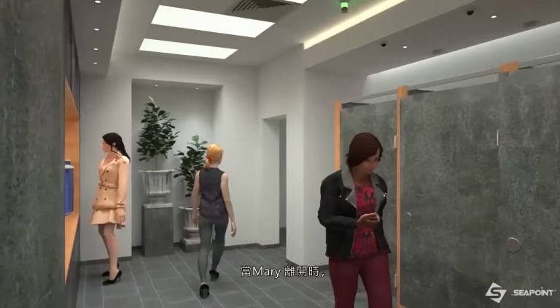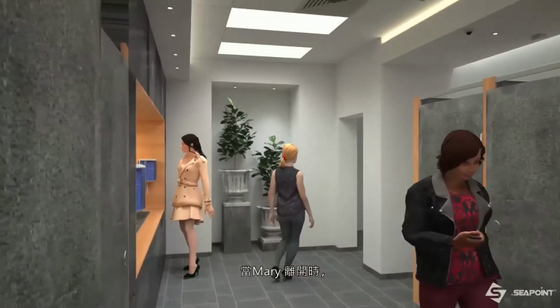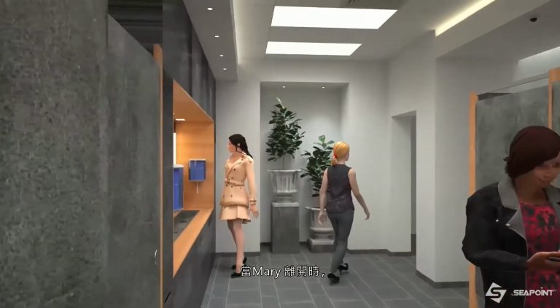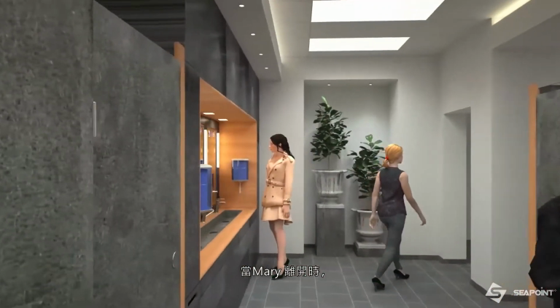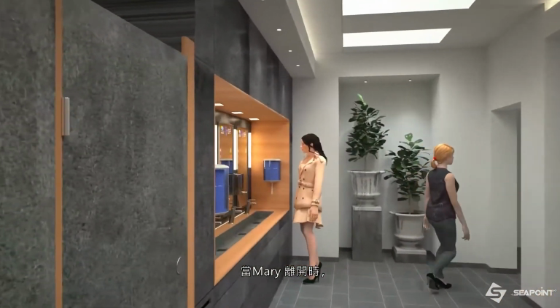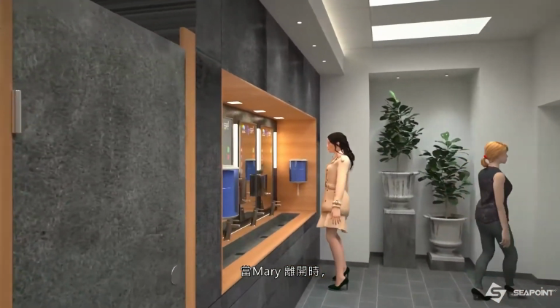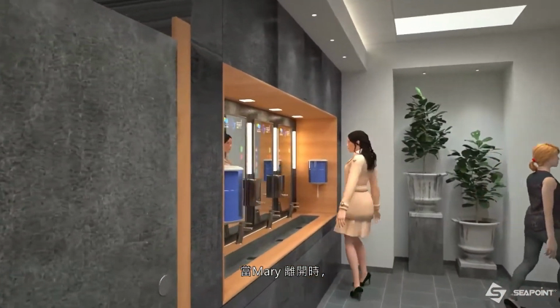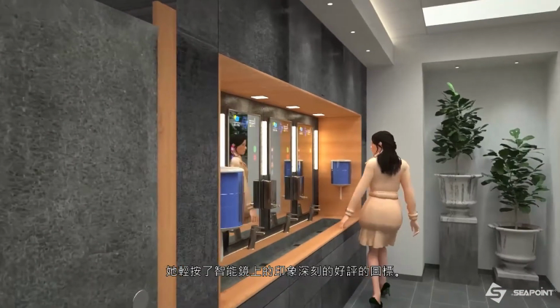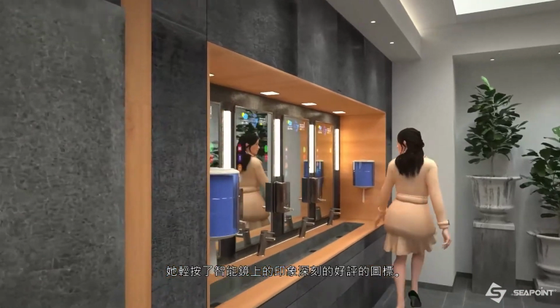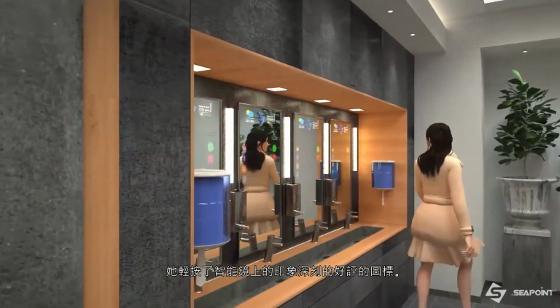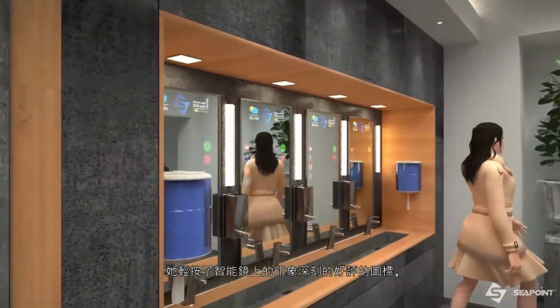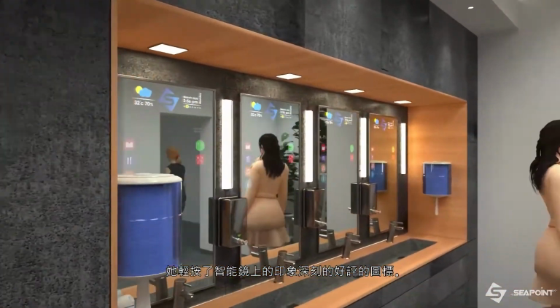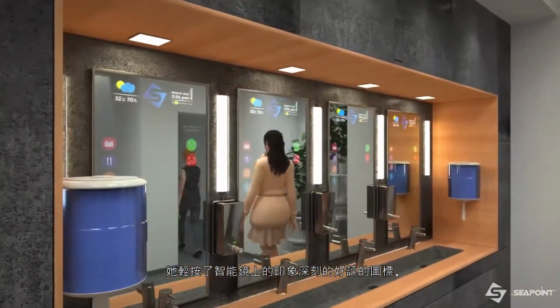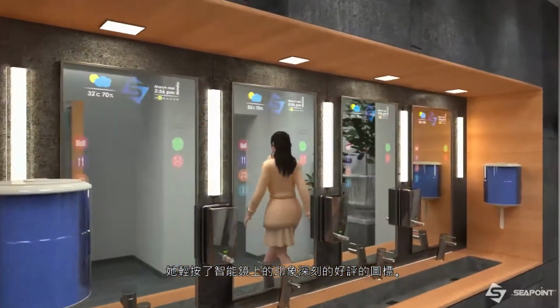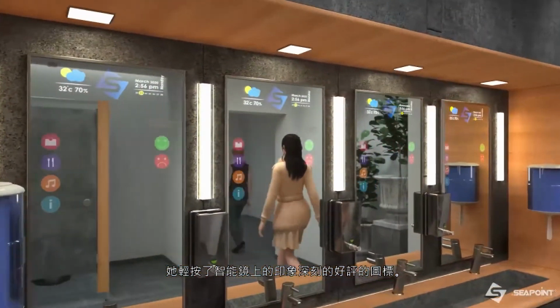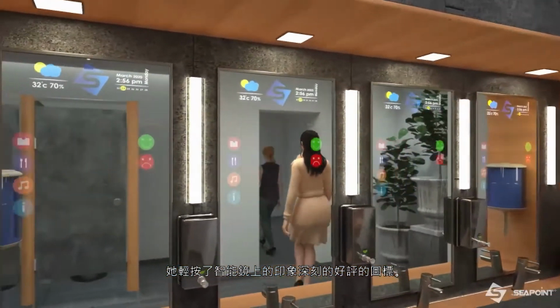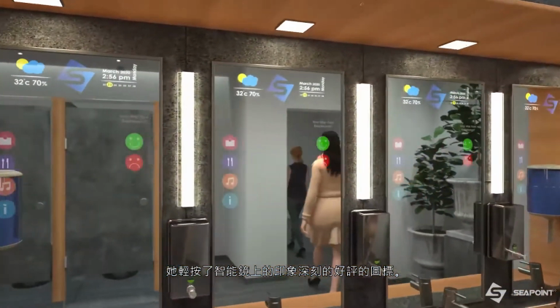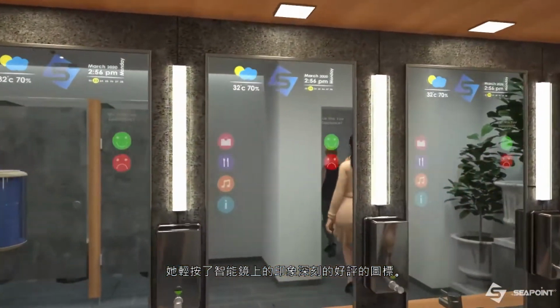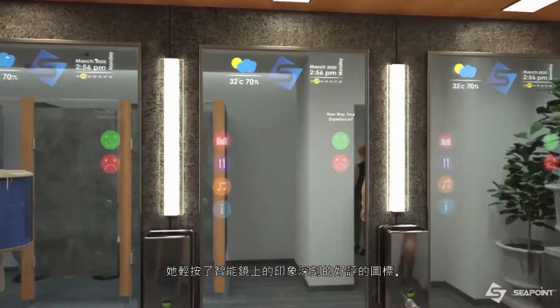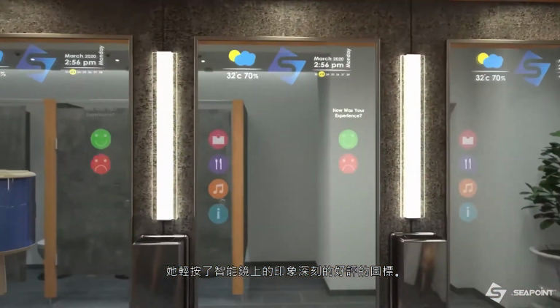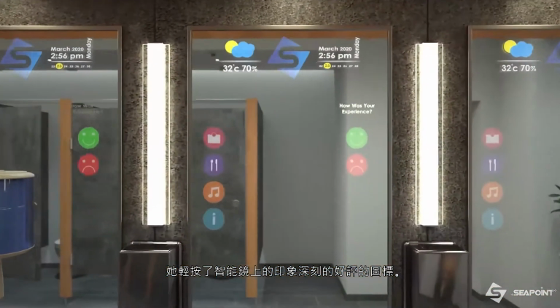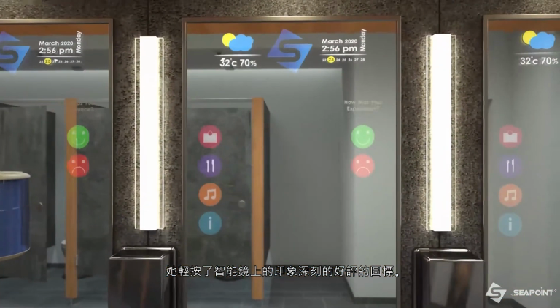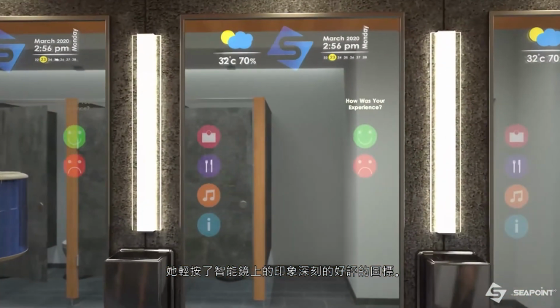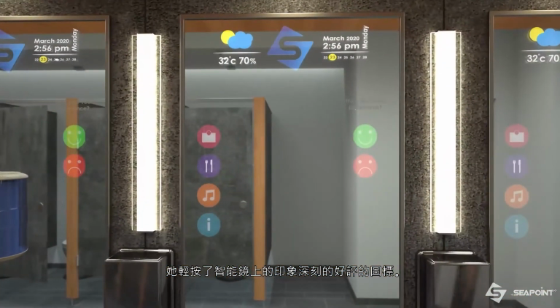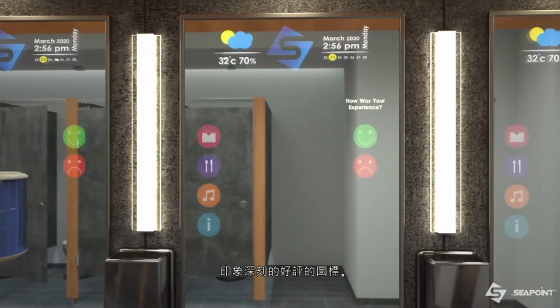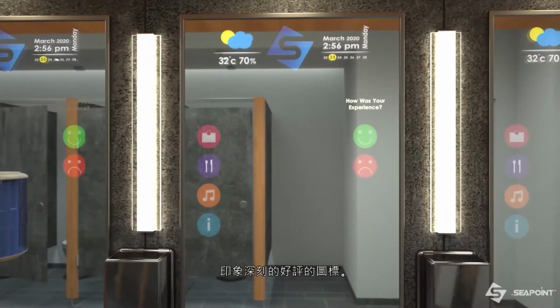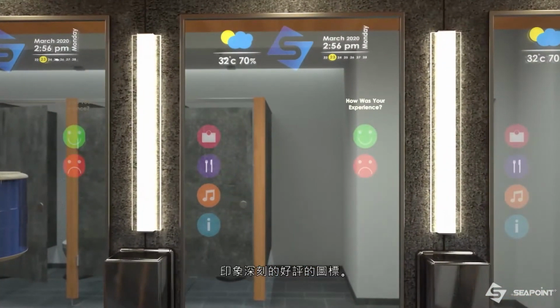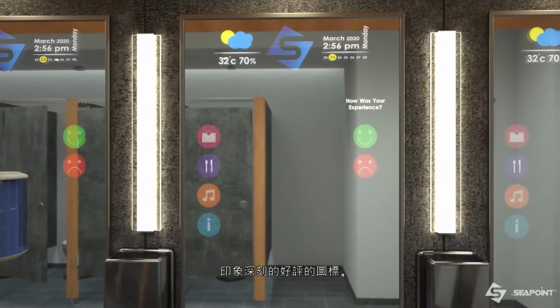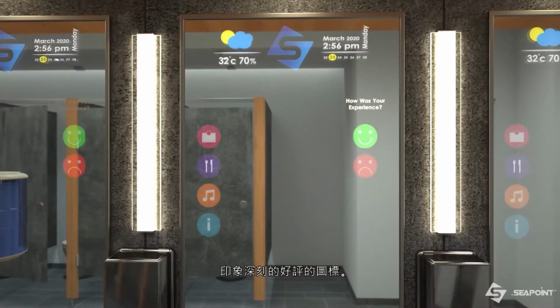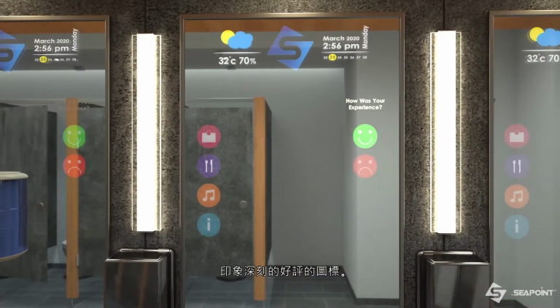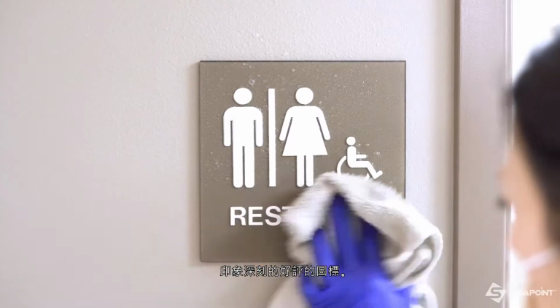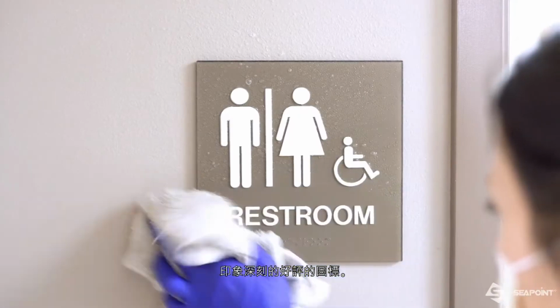A people counter logs her in as the 10th person to visit the washroom. When Mary is finished, she taps the icon on the smart mirror, giving feedback for an impressive visit.